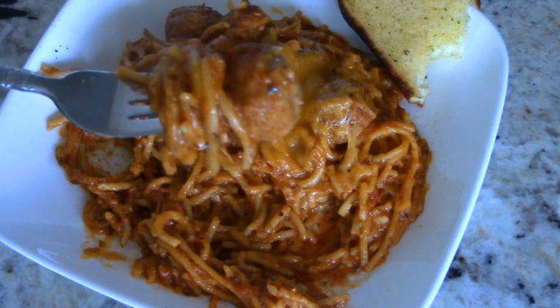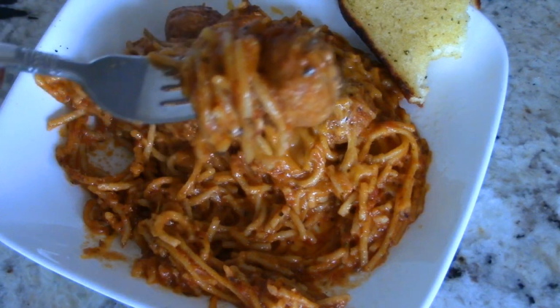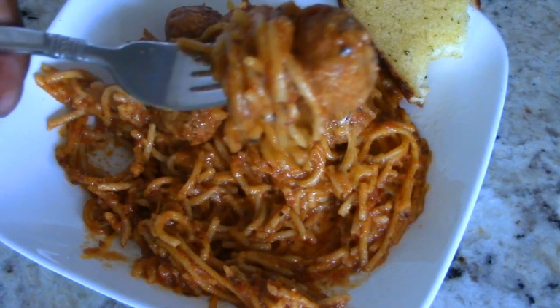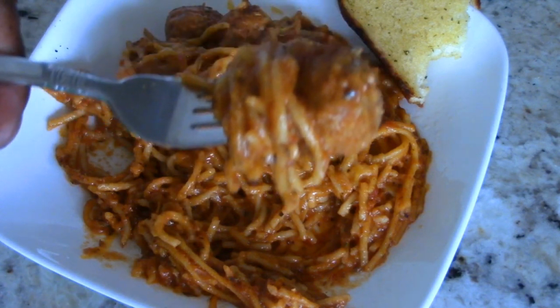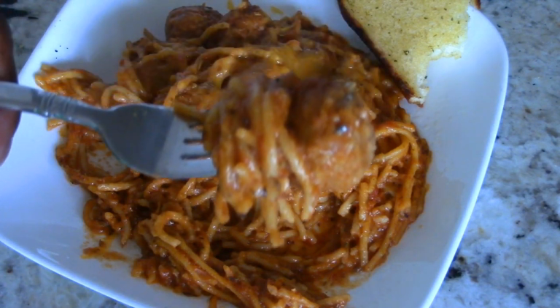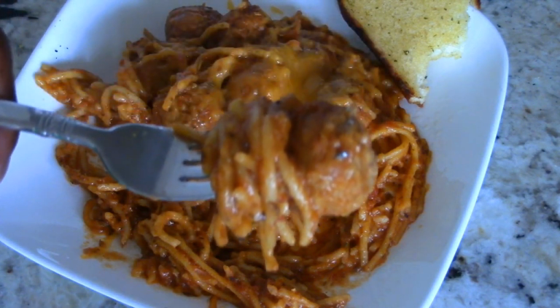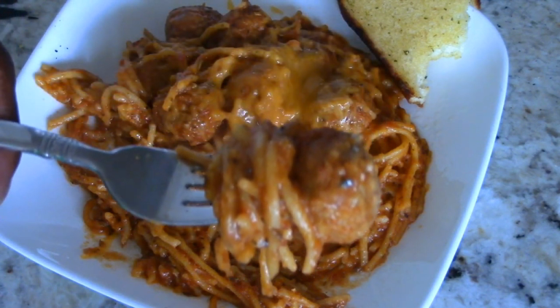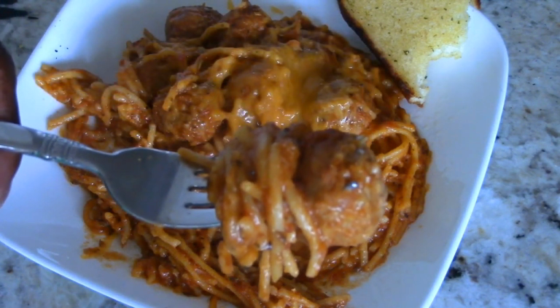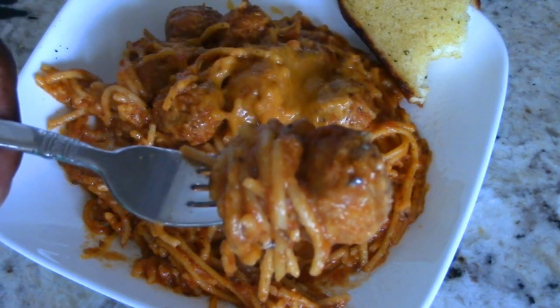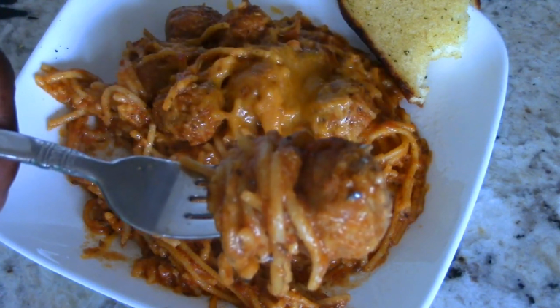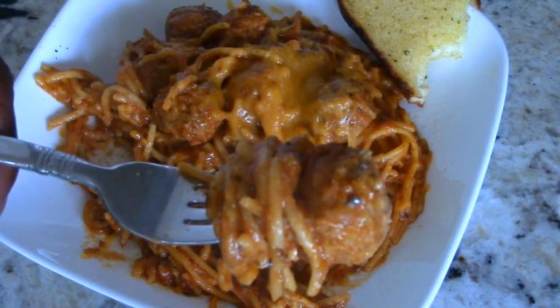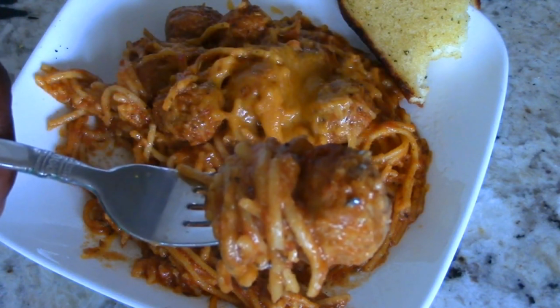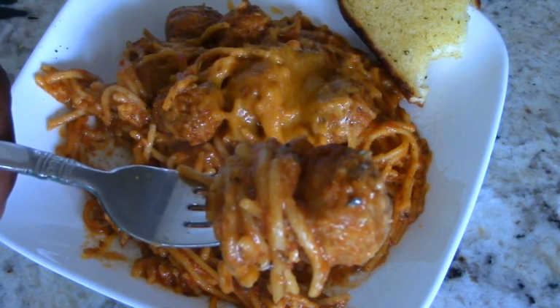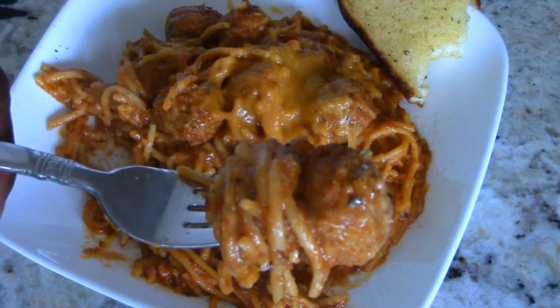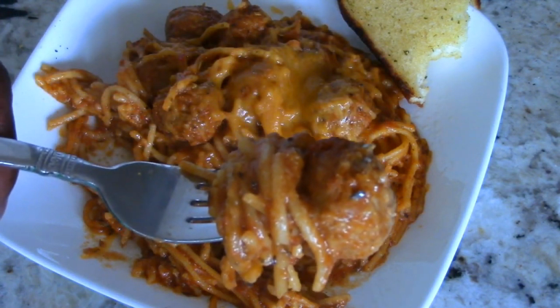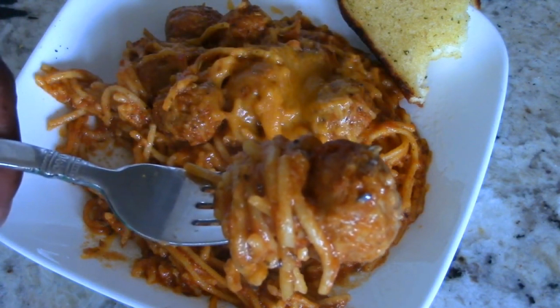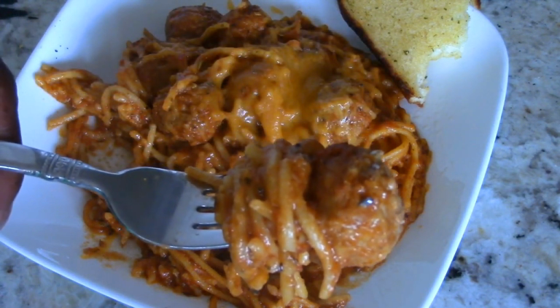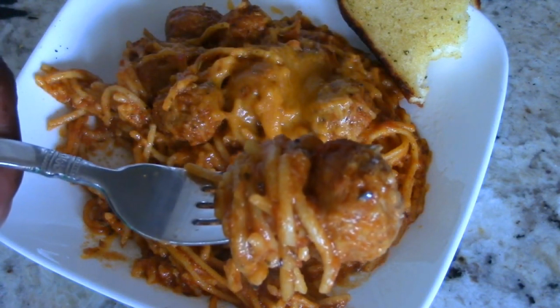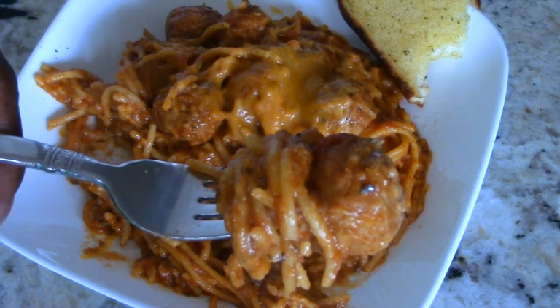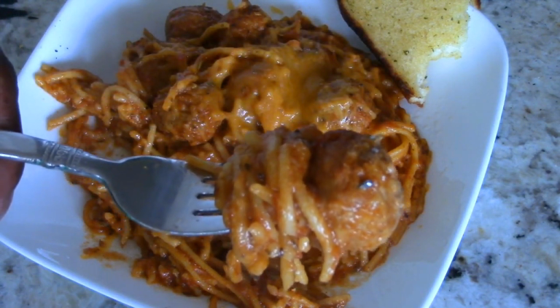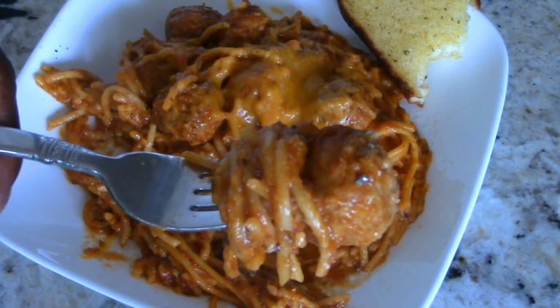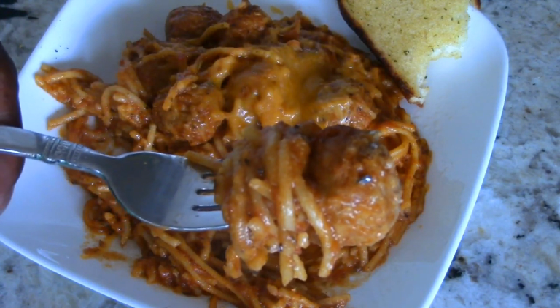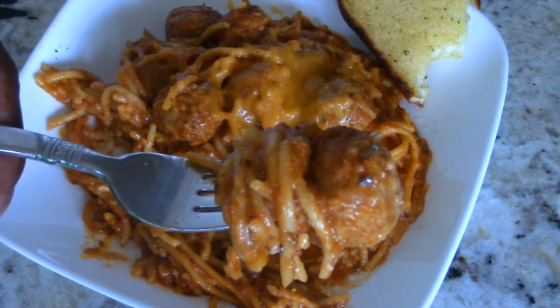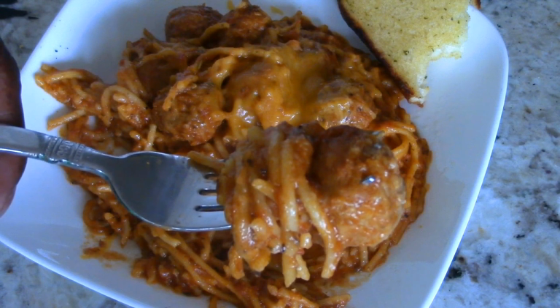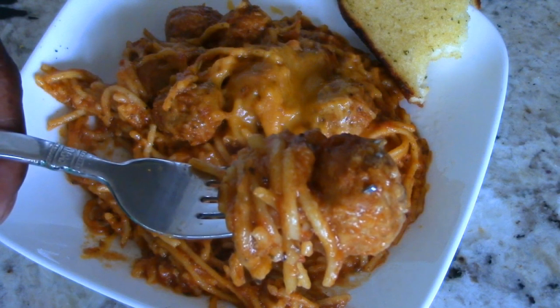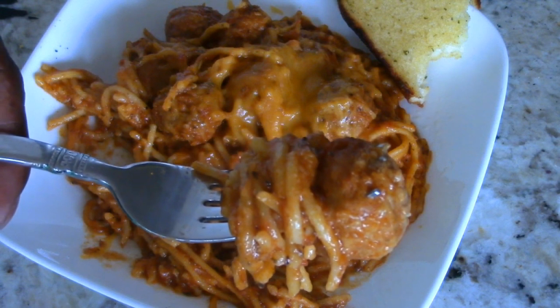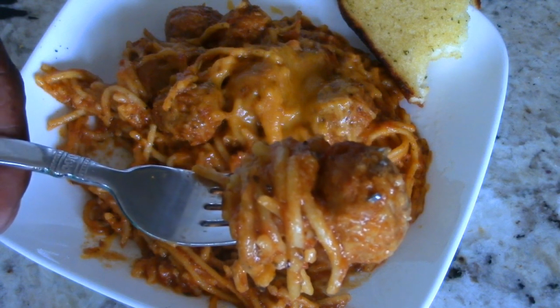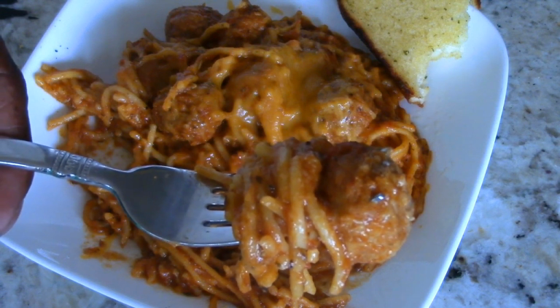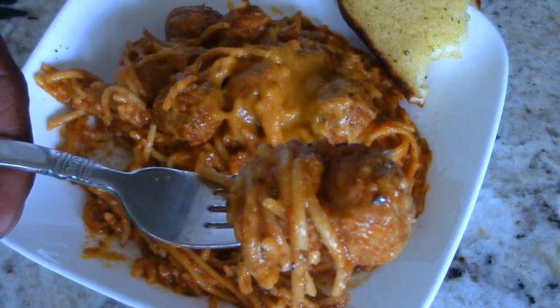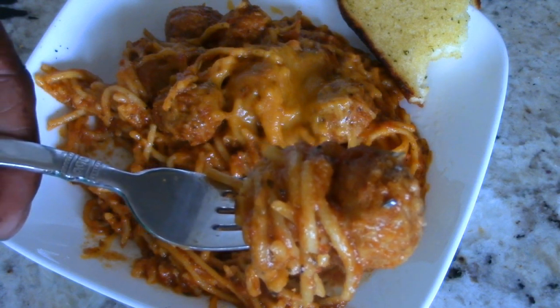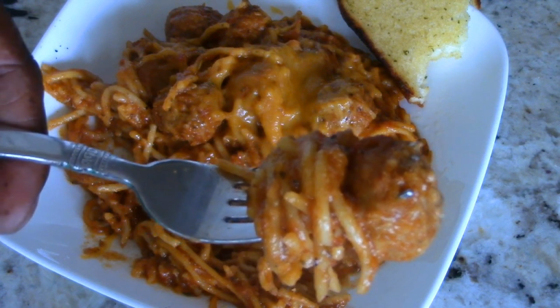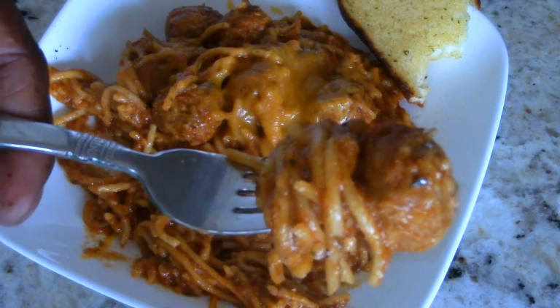What we made today can easily feed four to six people. Just too good — just another easy and fantastic recipe.